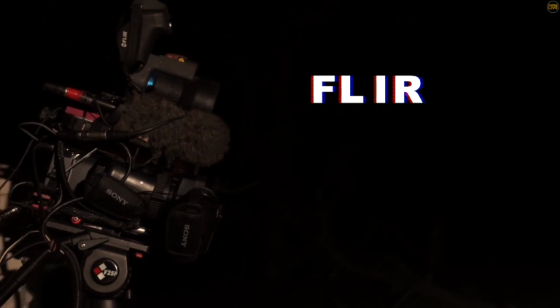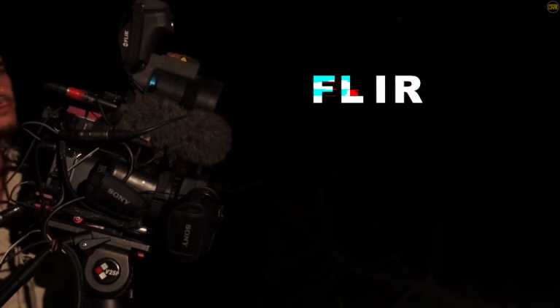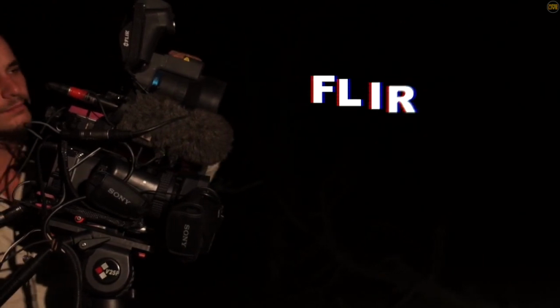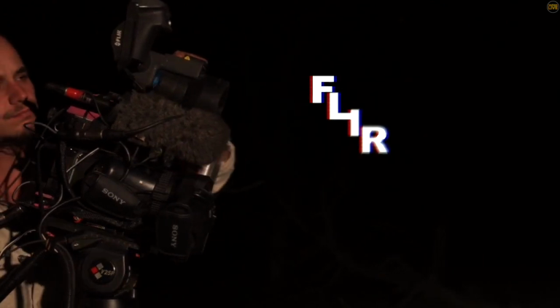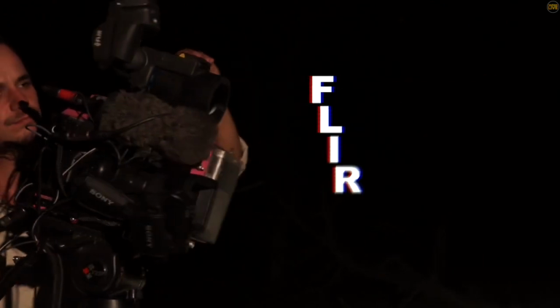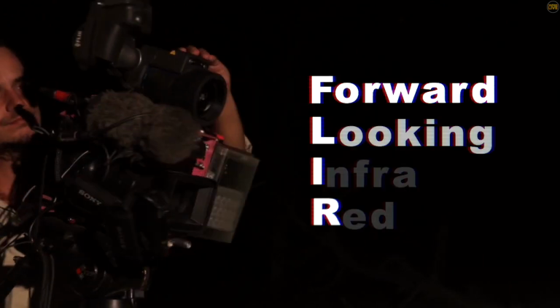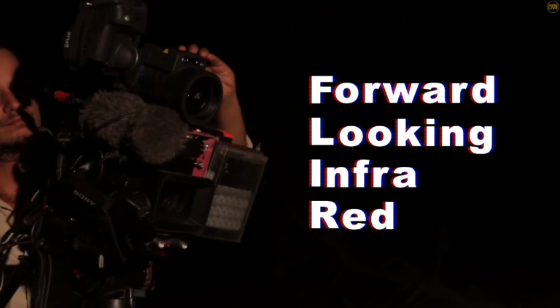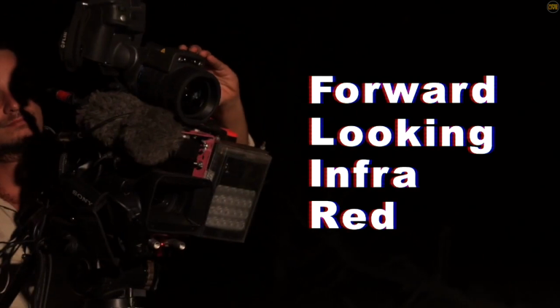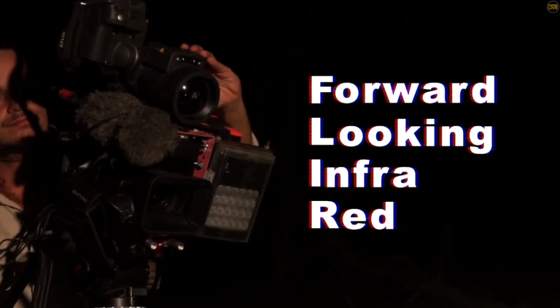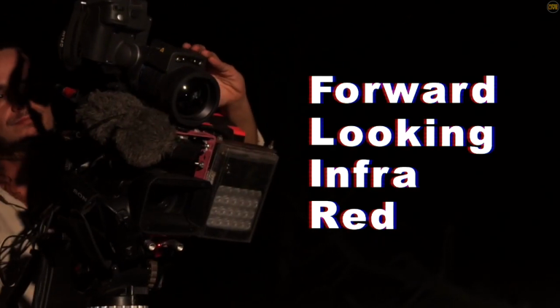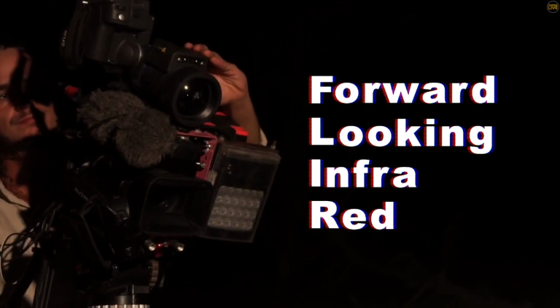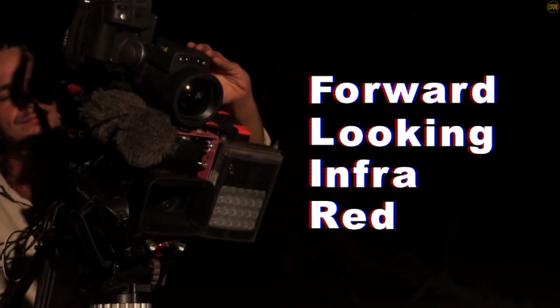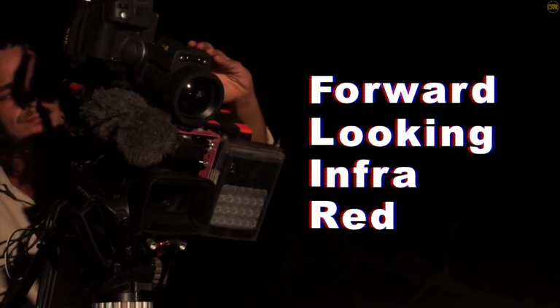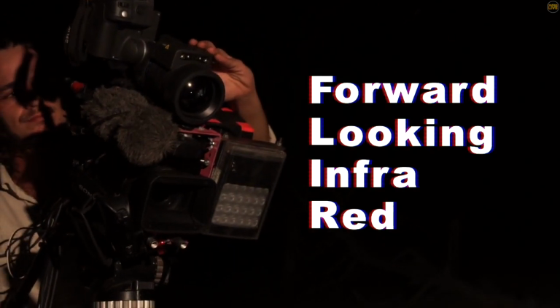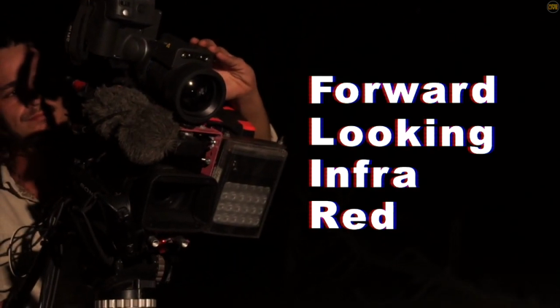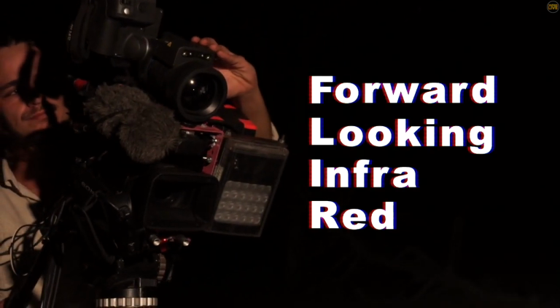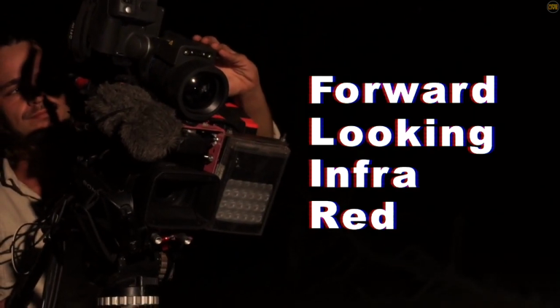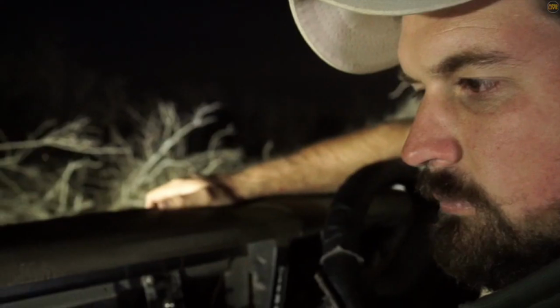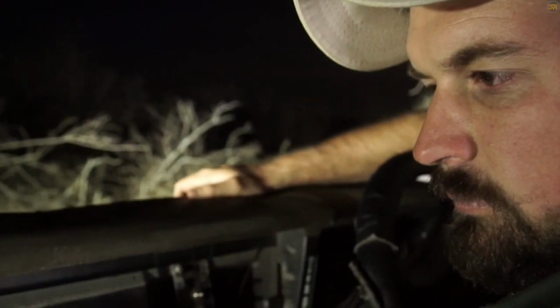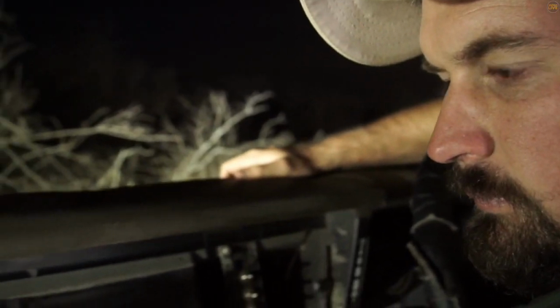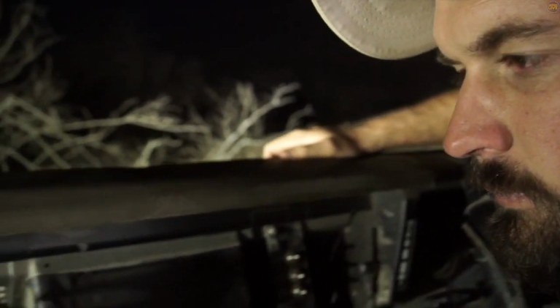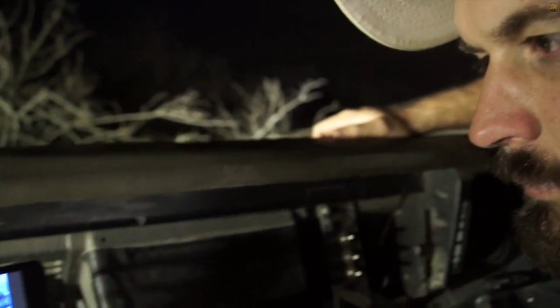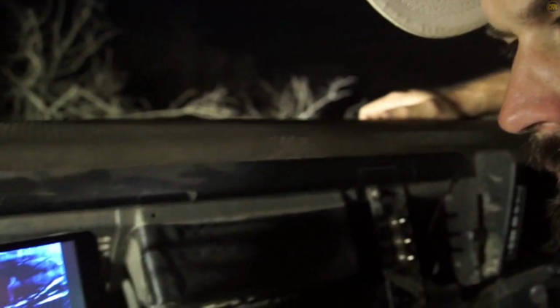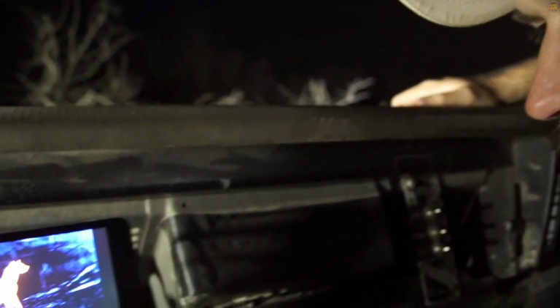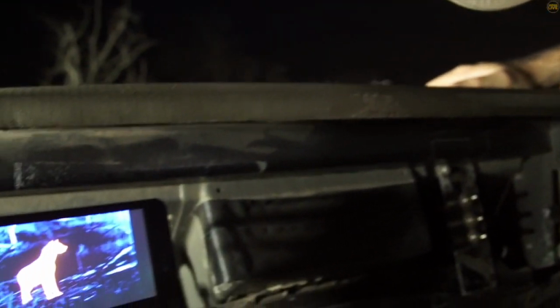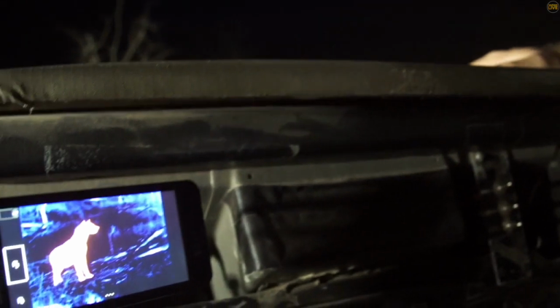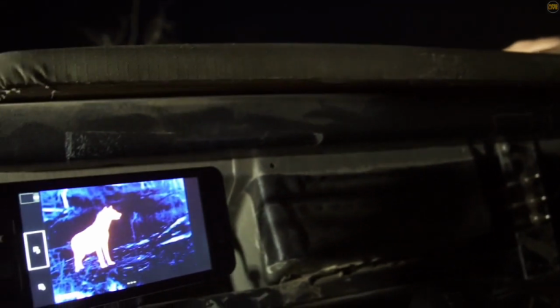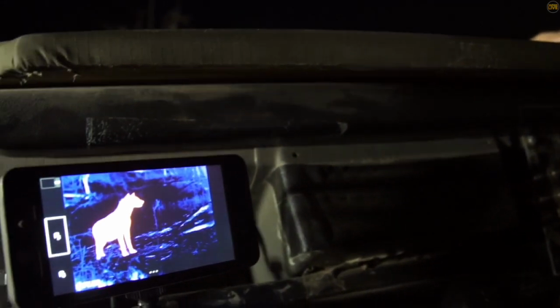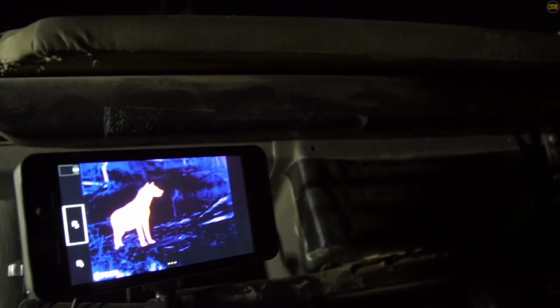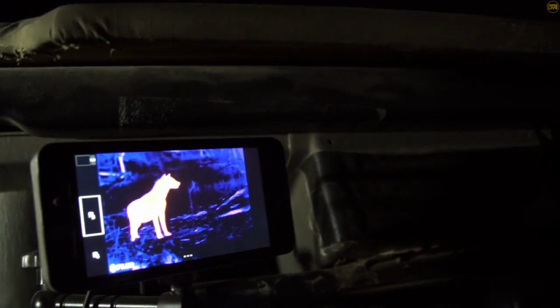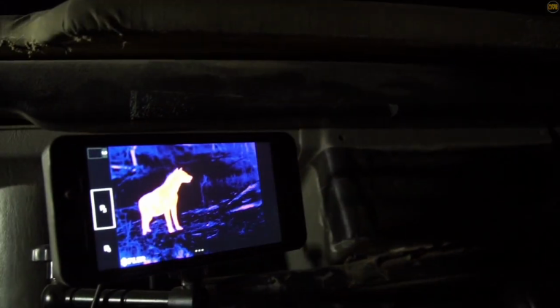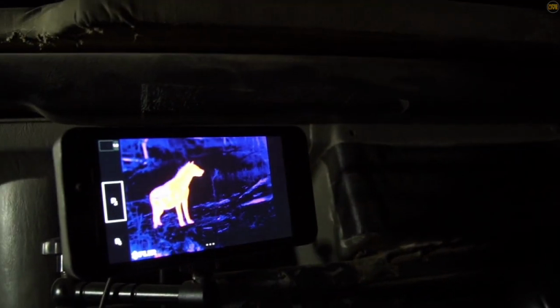Mounted to the top of our infrared setup is the FLIR T1K. This allows us to see what's beyond the bush and stick with the action.